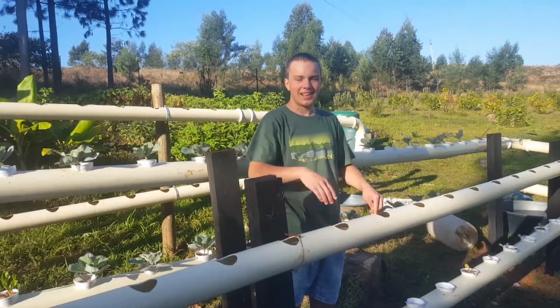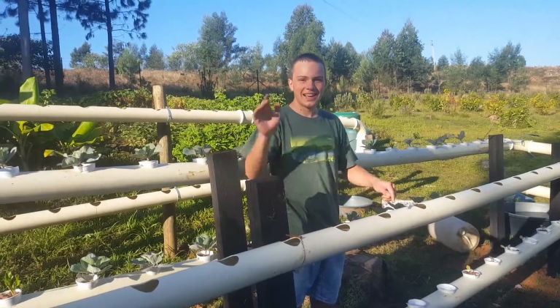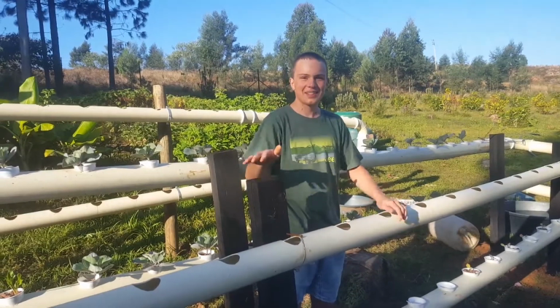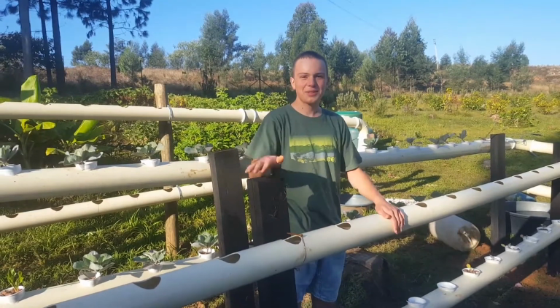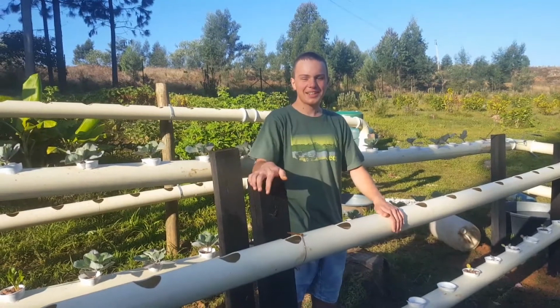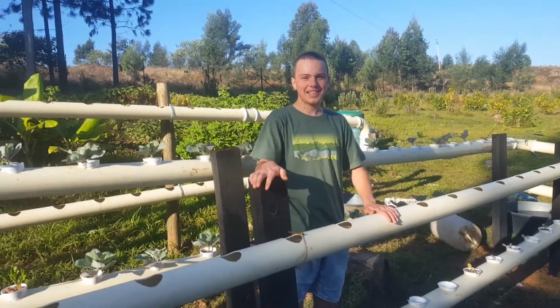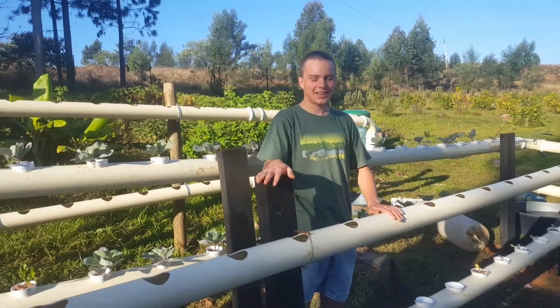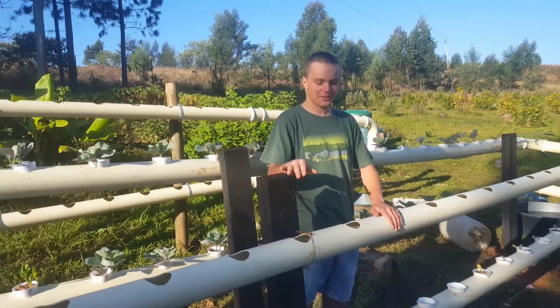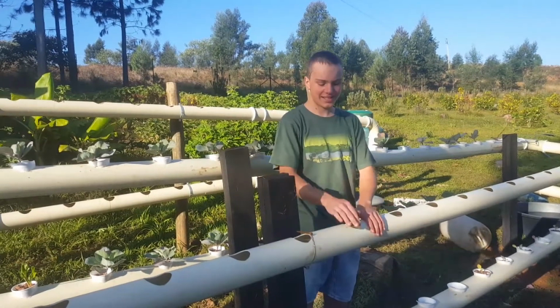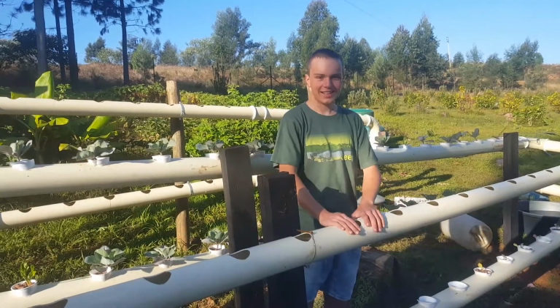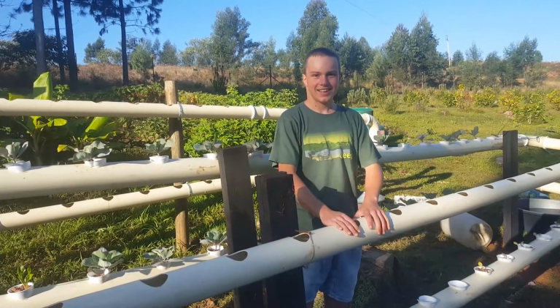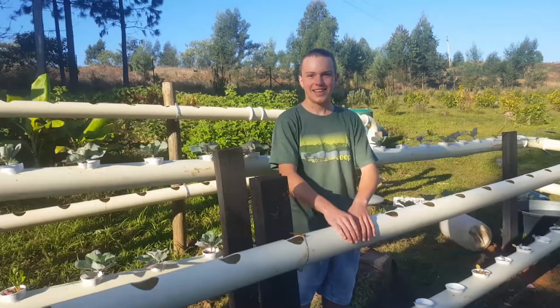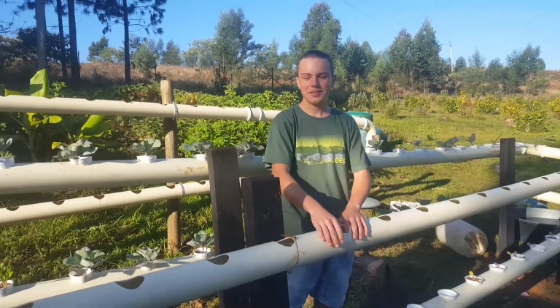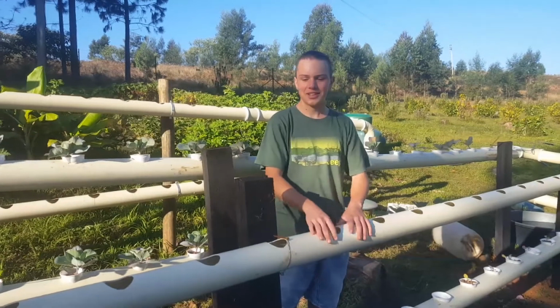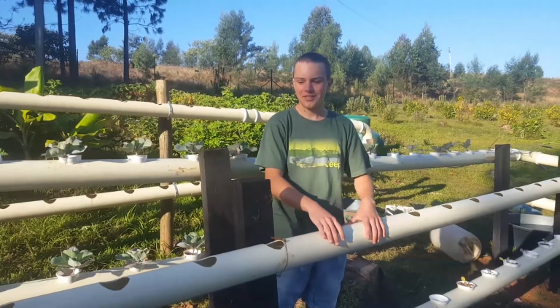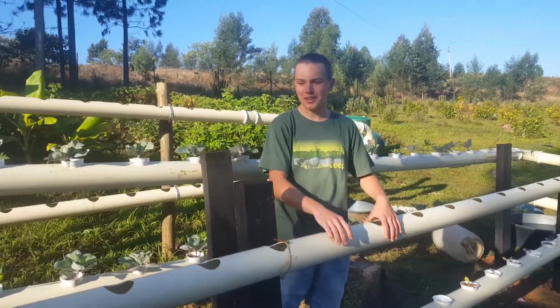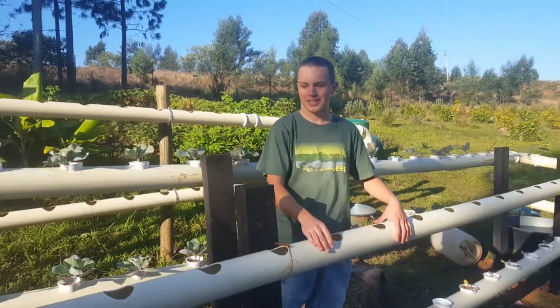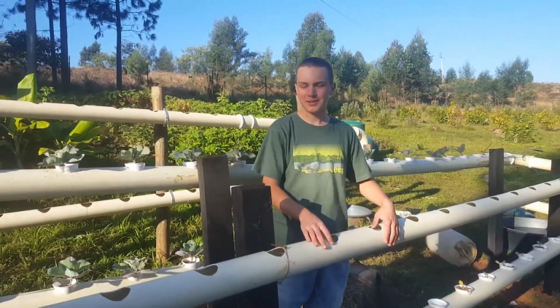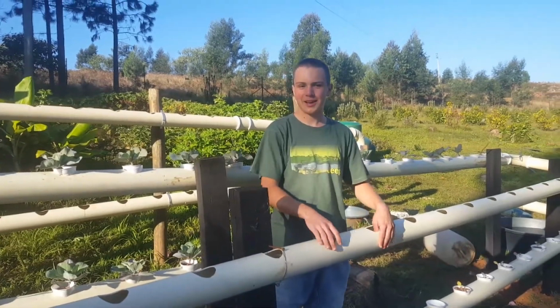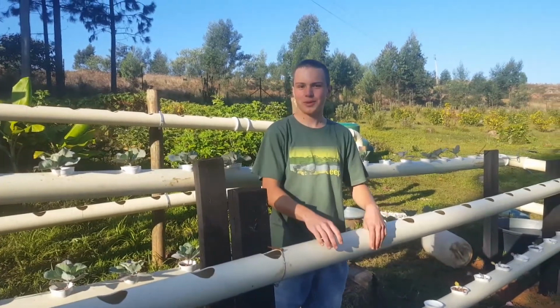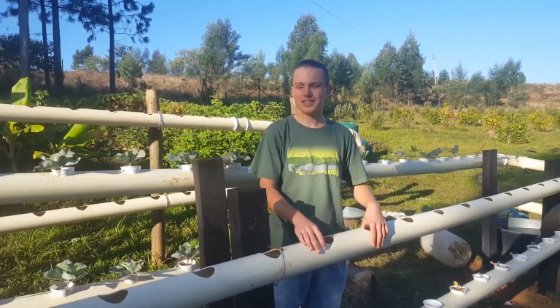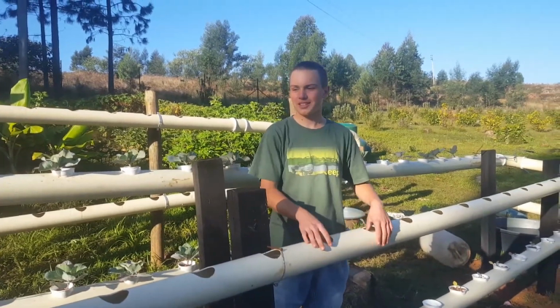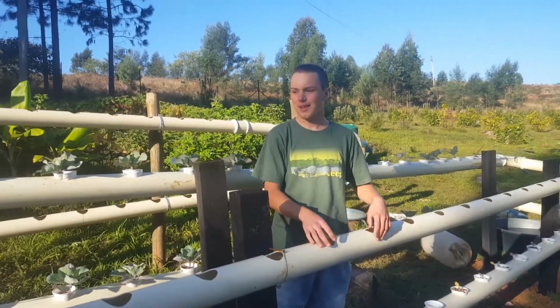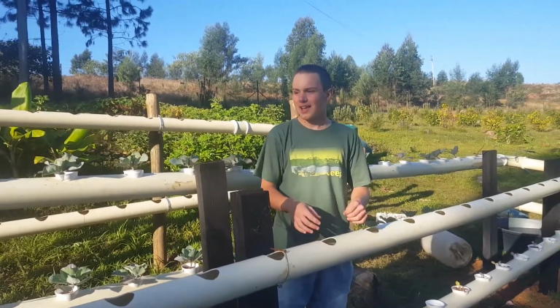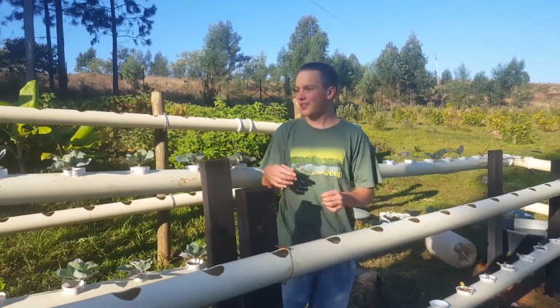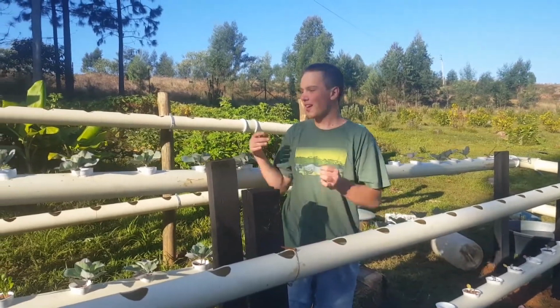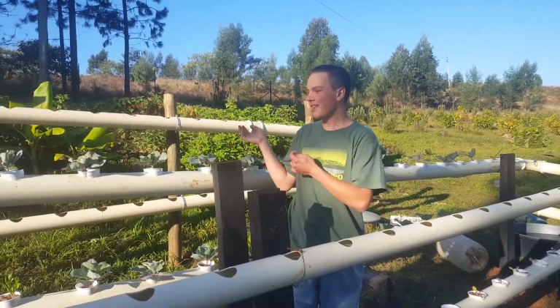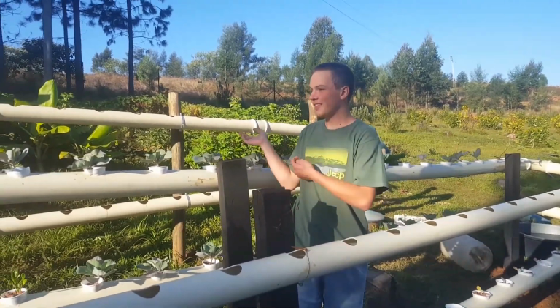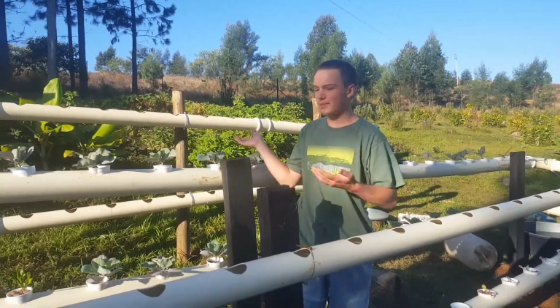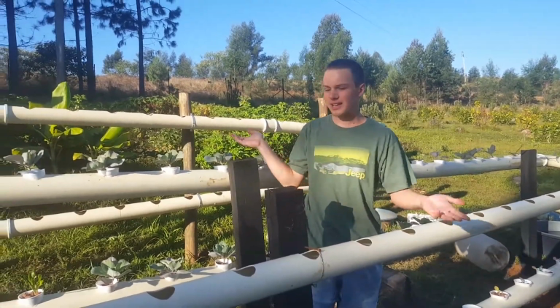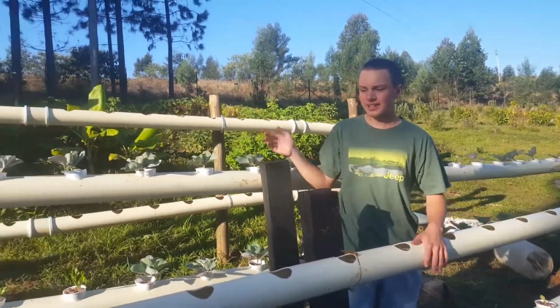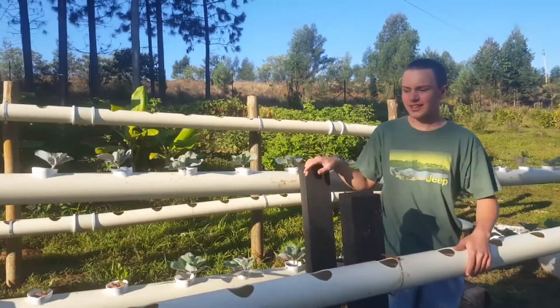Hey guys, welcome back to SA Homestead. Today I'm just going to give you an update on my aquaponics system because I've expanded it.